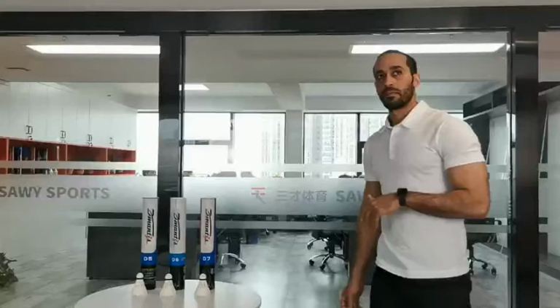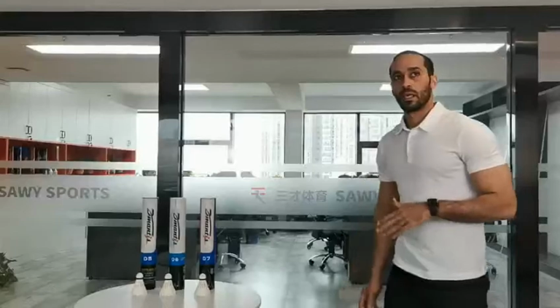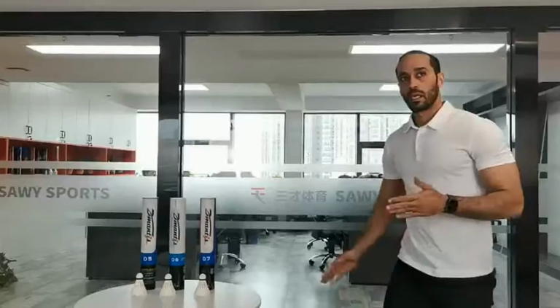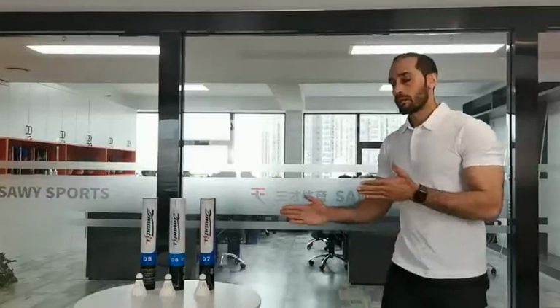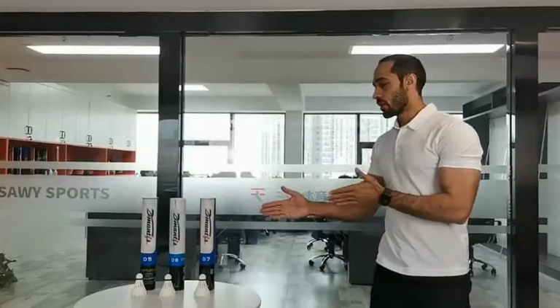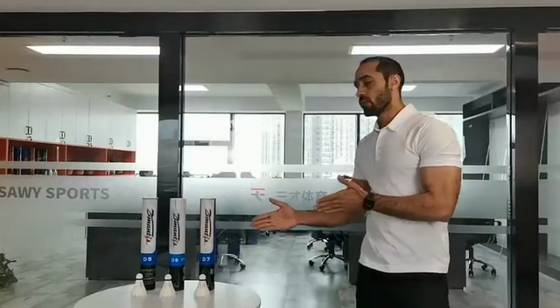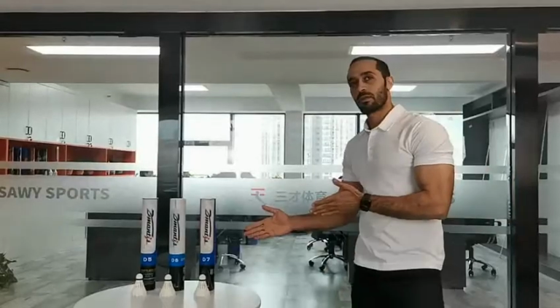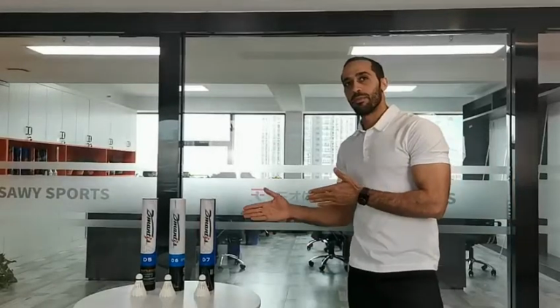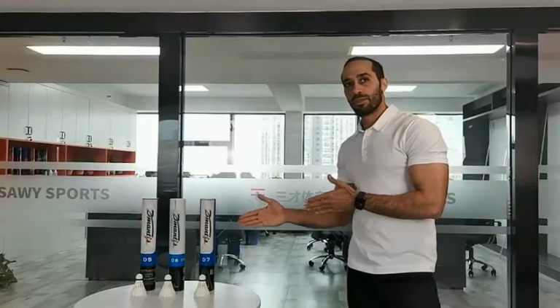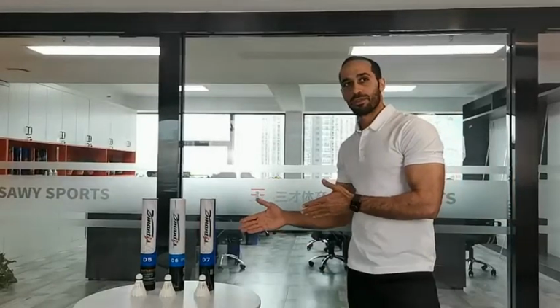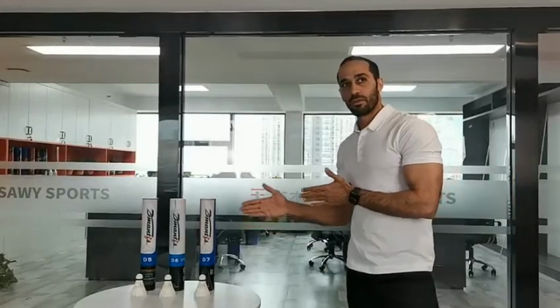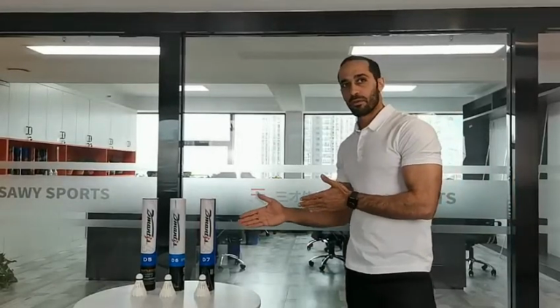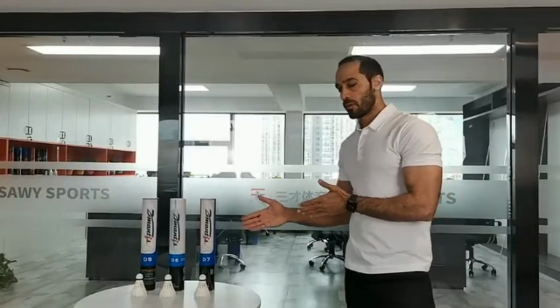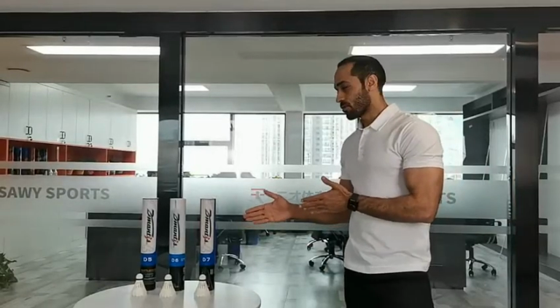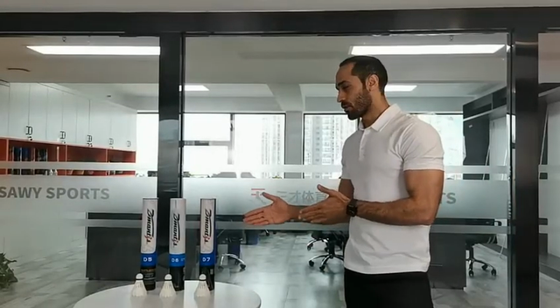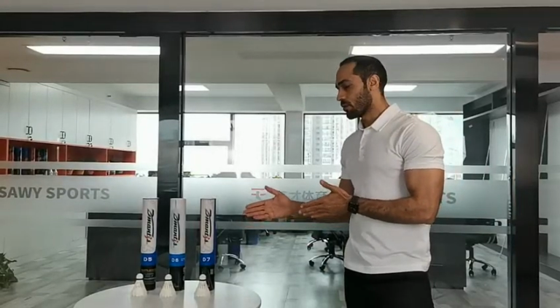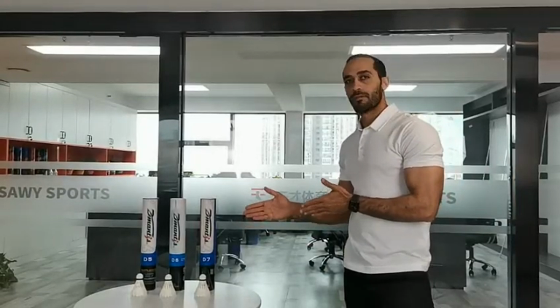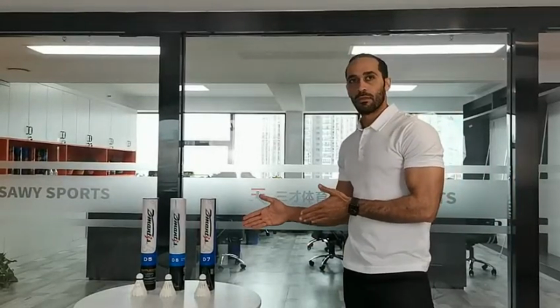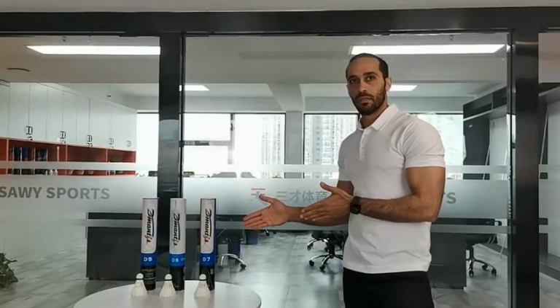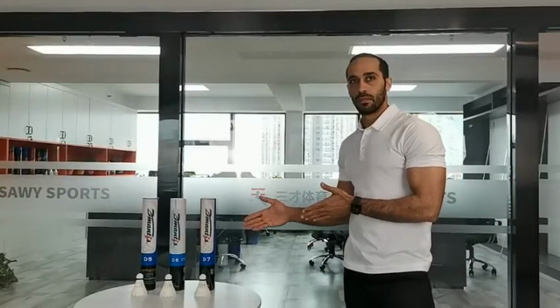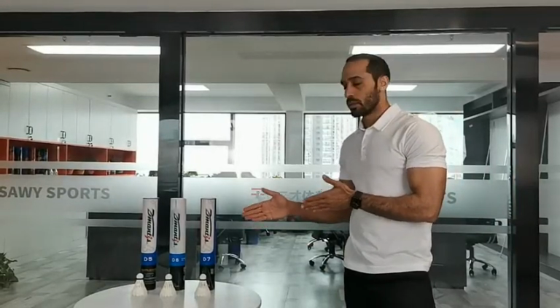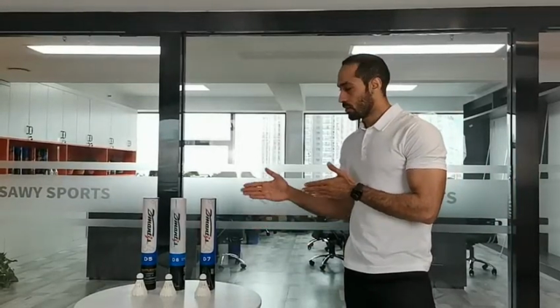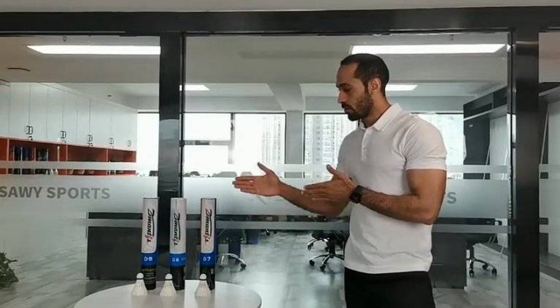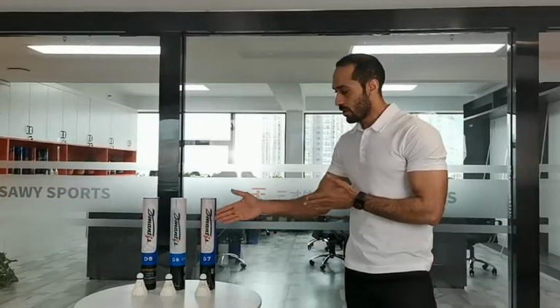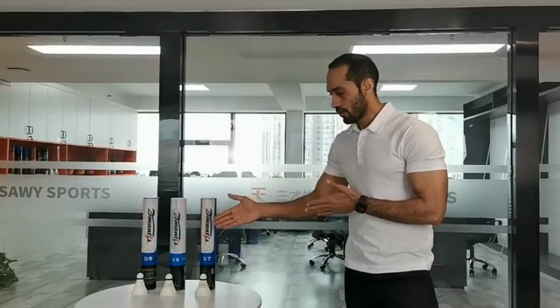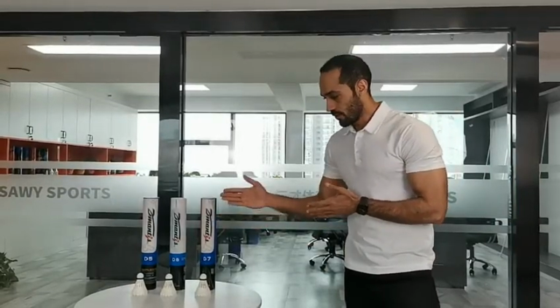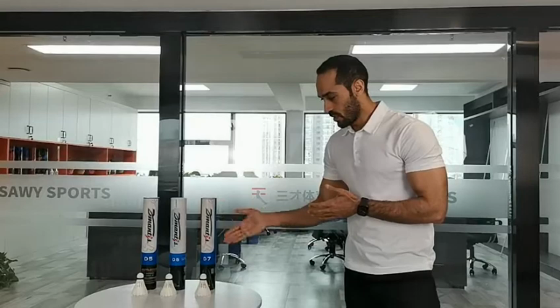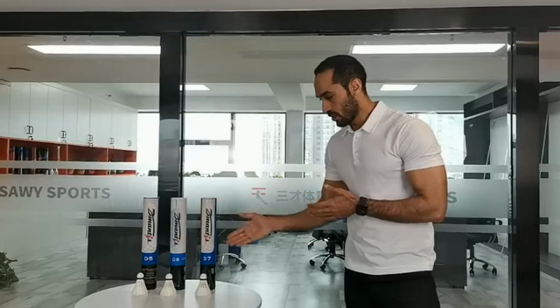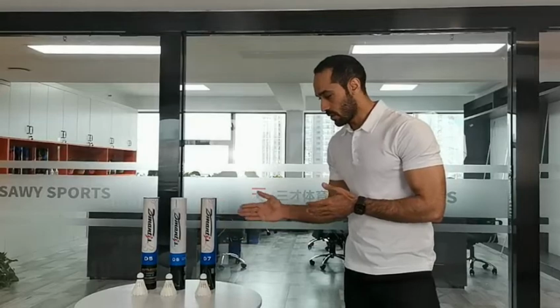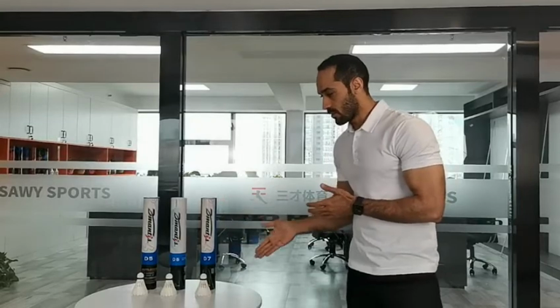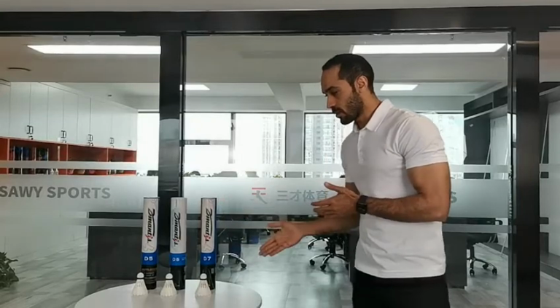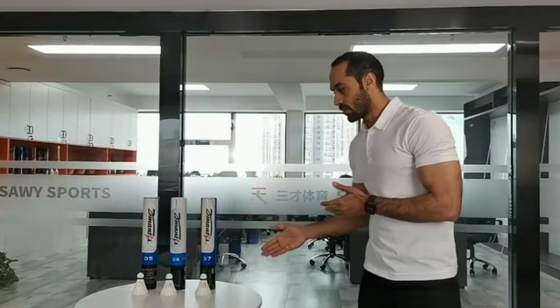Here I give you the competition long feather shuttlecock family: model D5, D6, and D7.